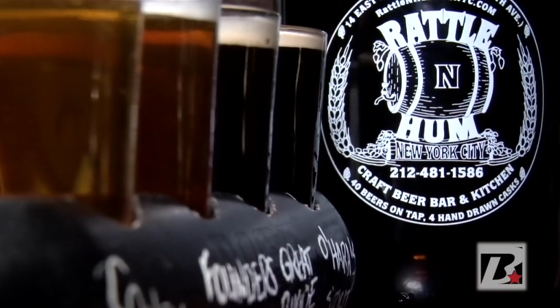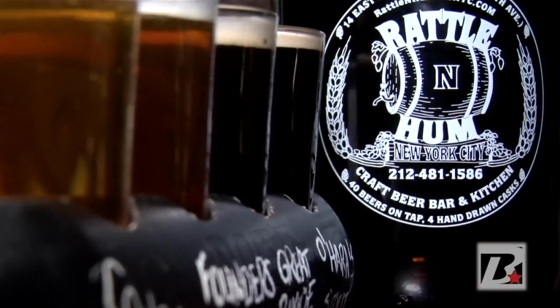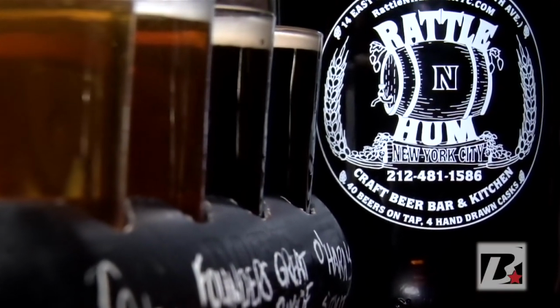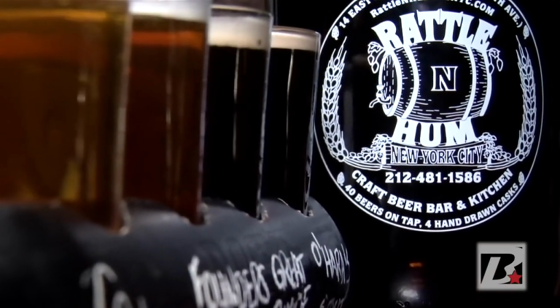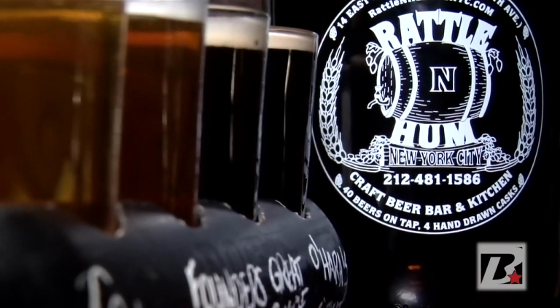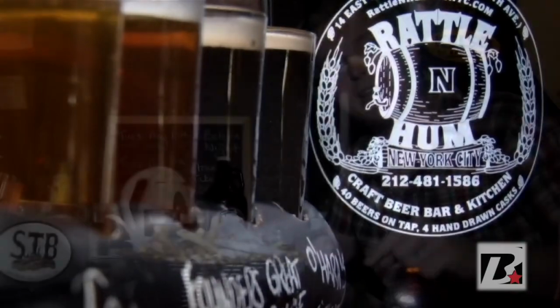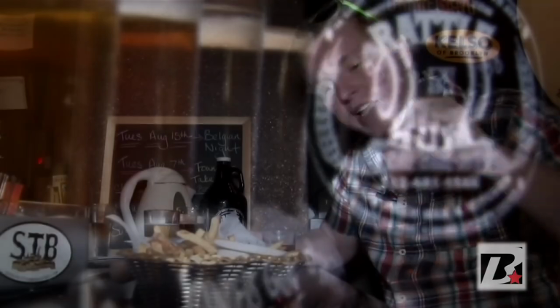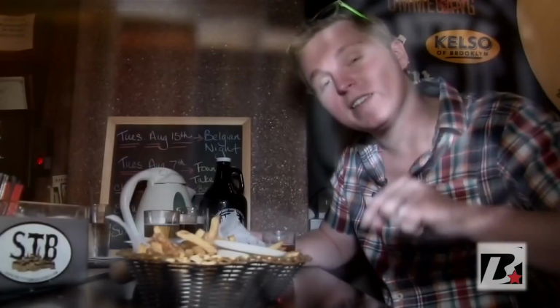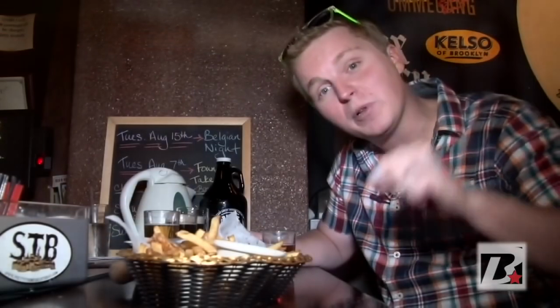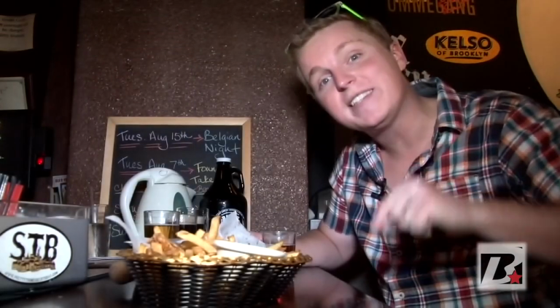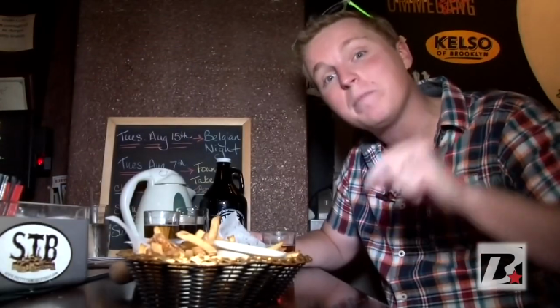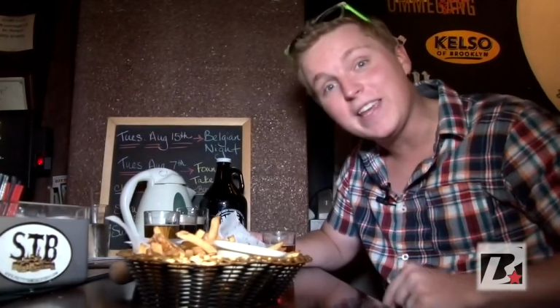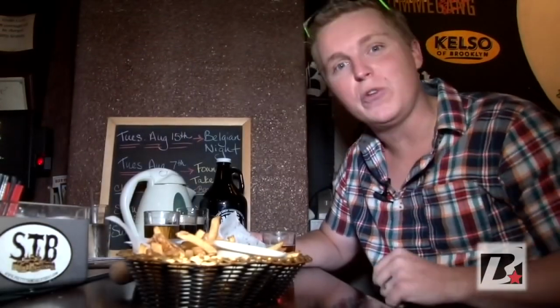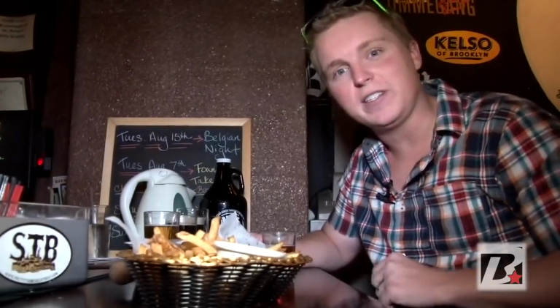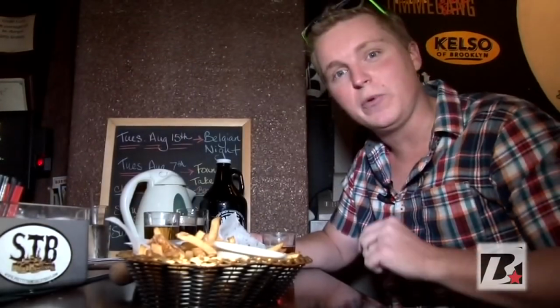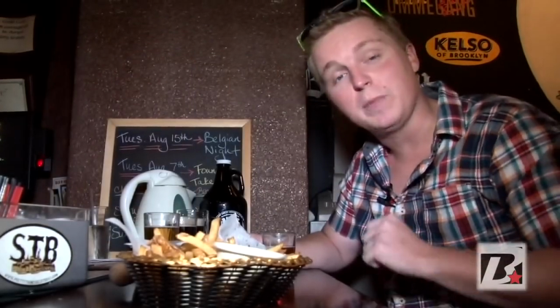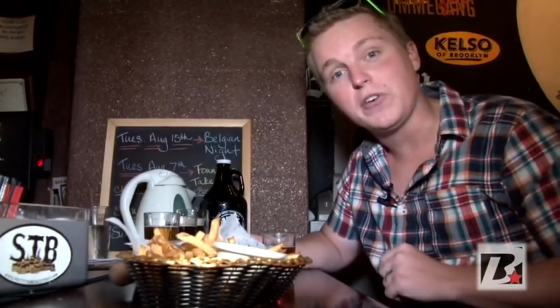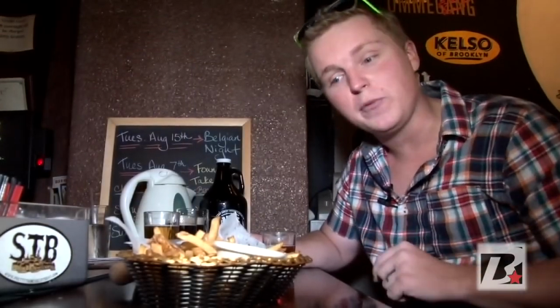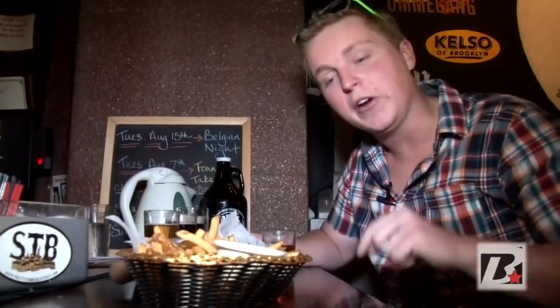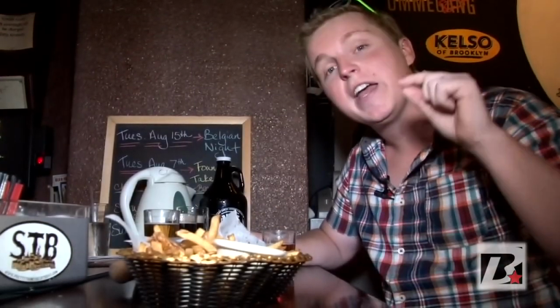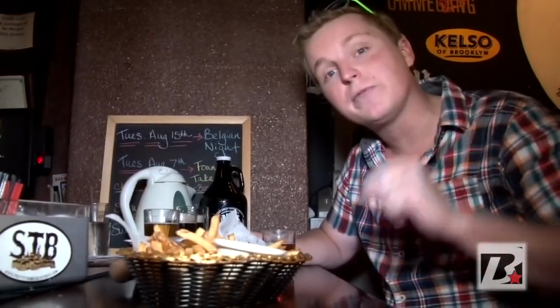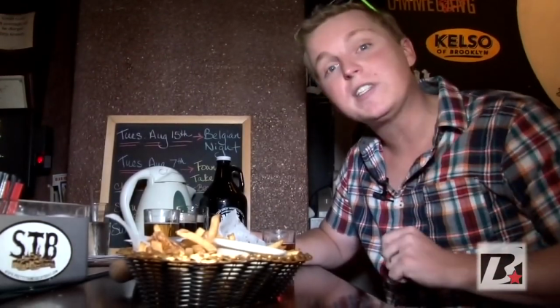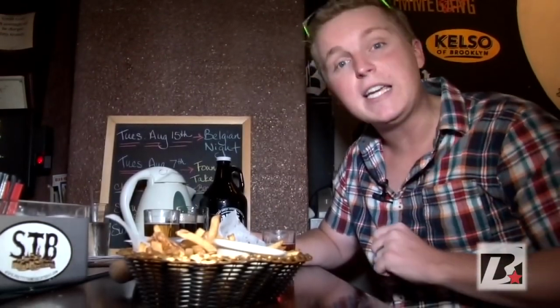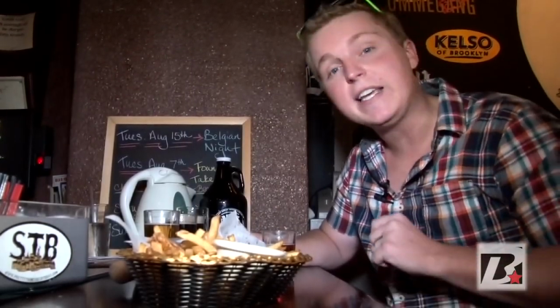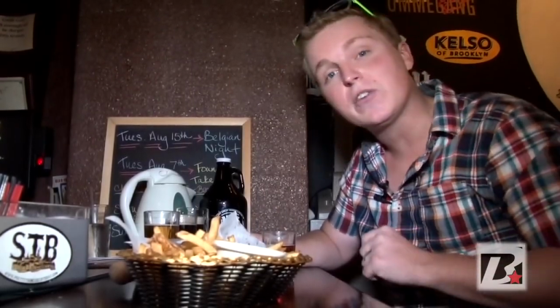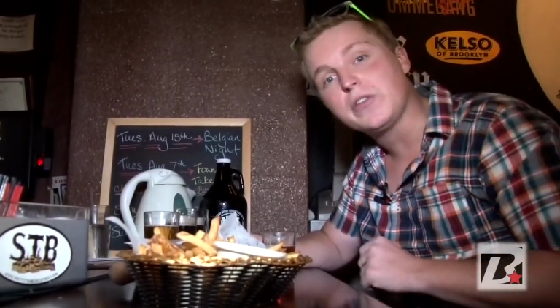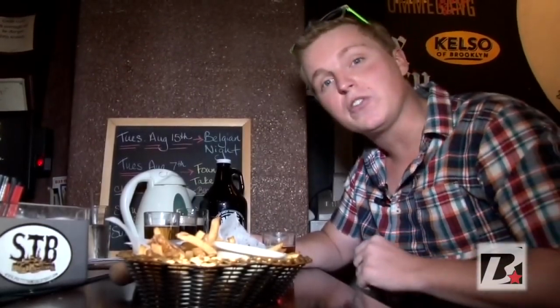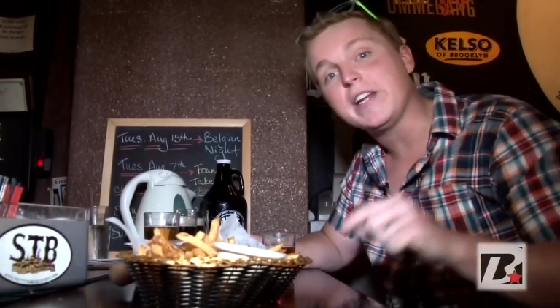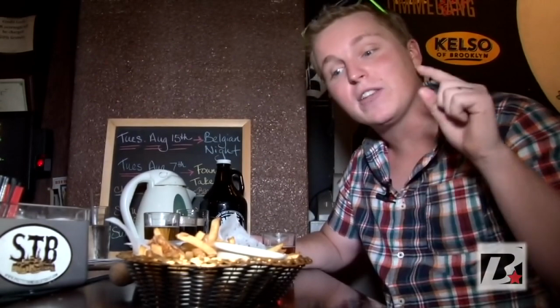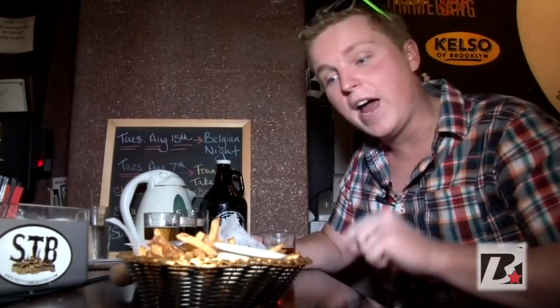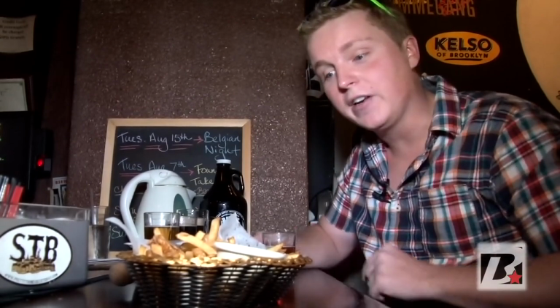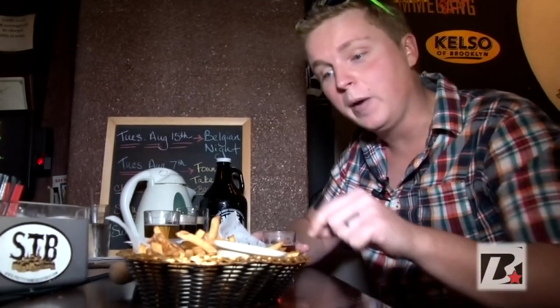Don't miss this place. It is the place to be in New York City when it comes to craft beer. It's 14 East 33rd Street — it's Rattle and Hum. Come down and get some fries.